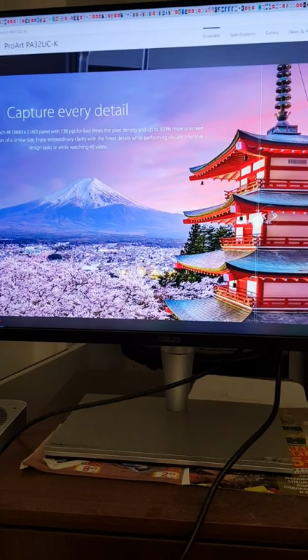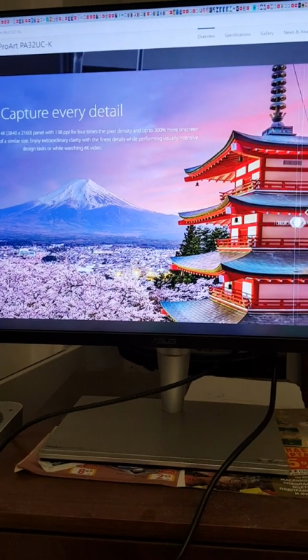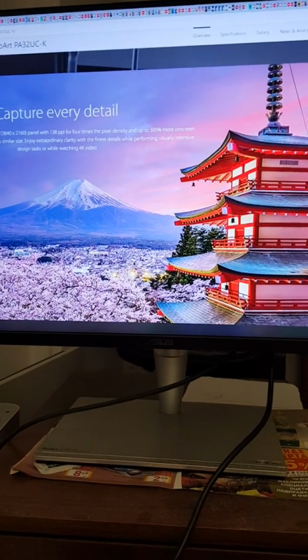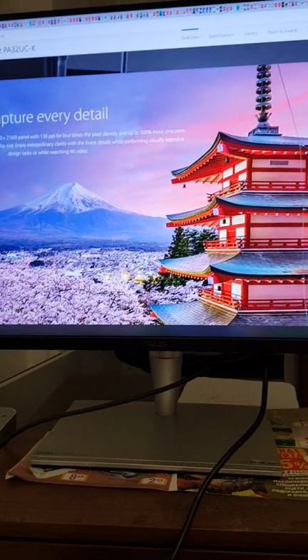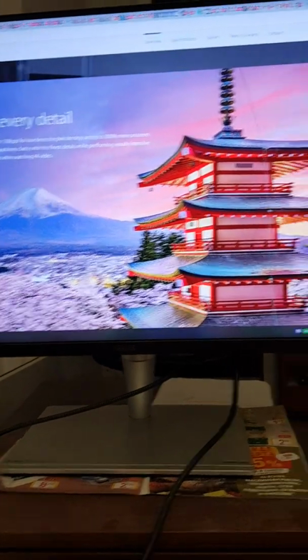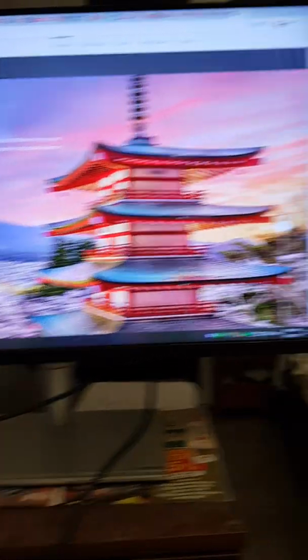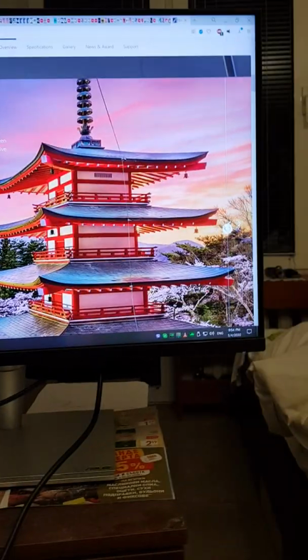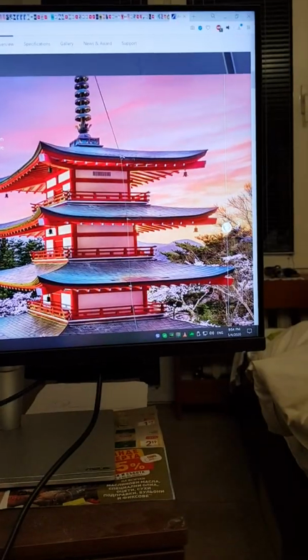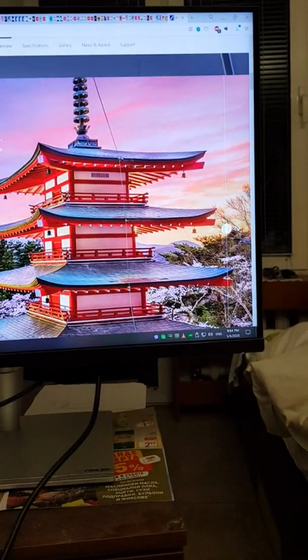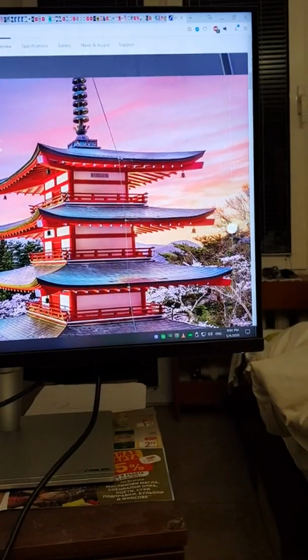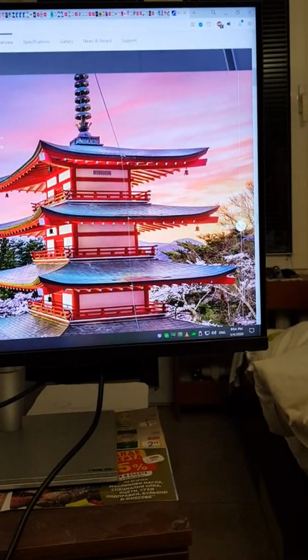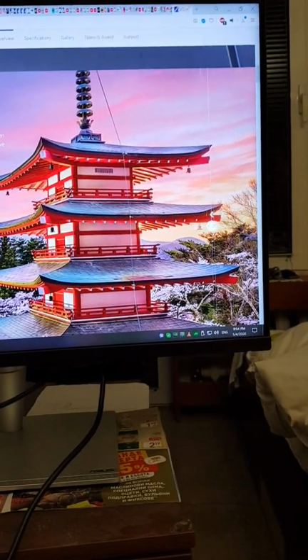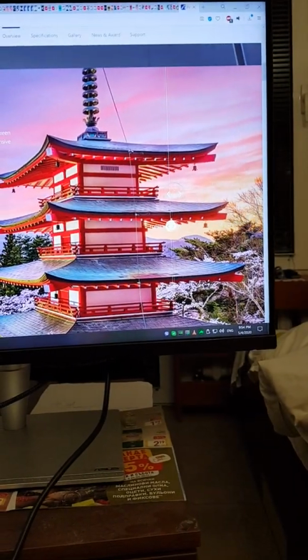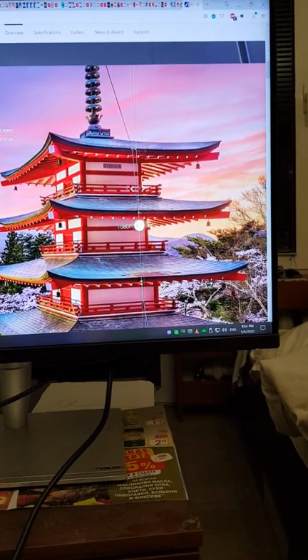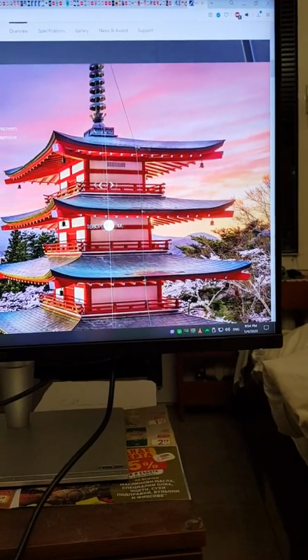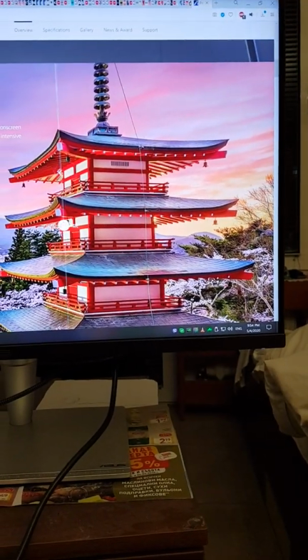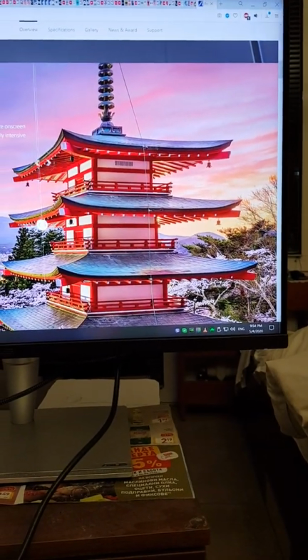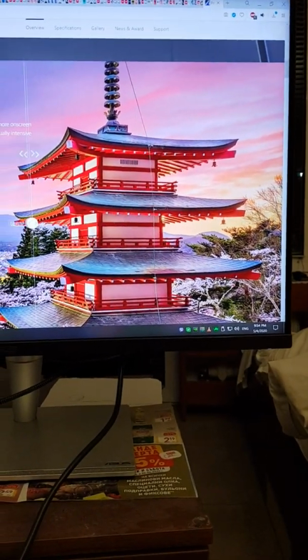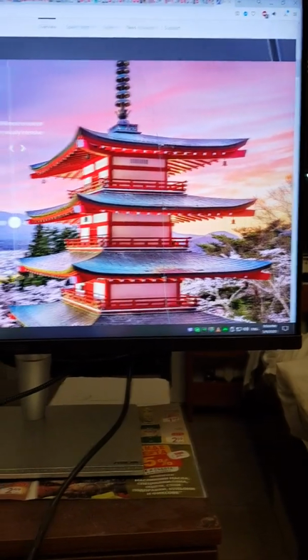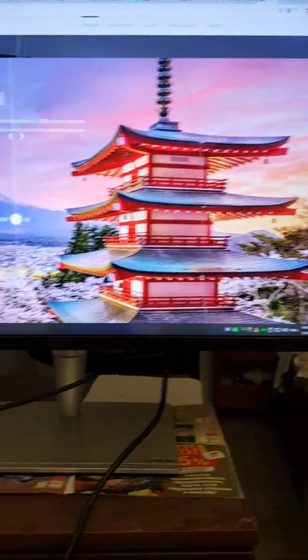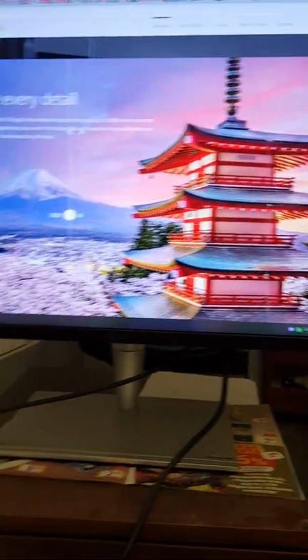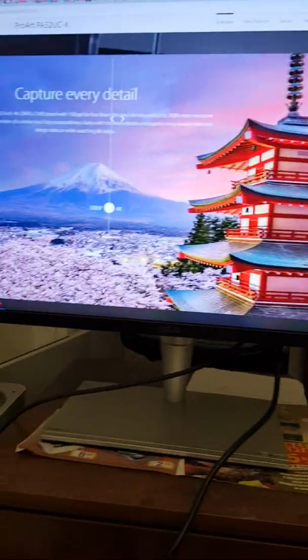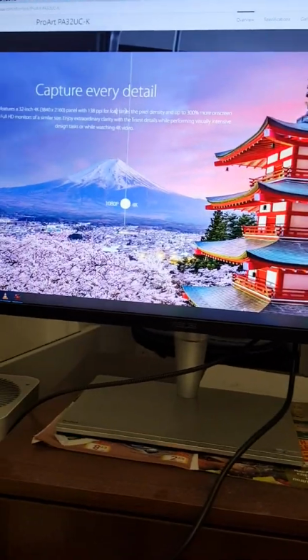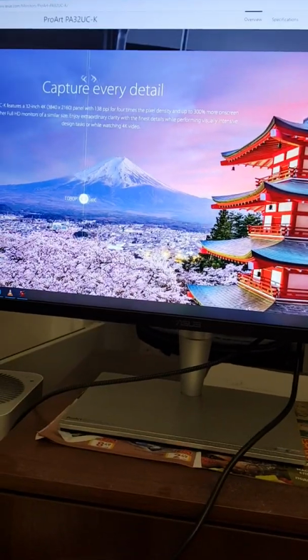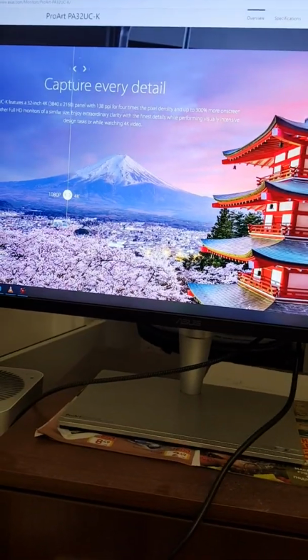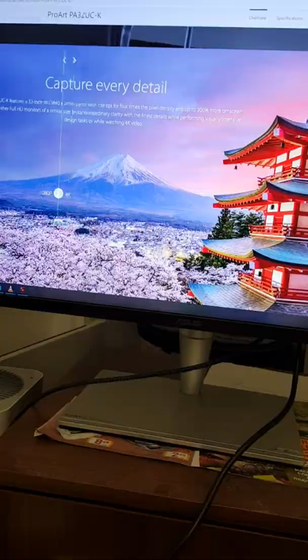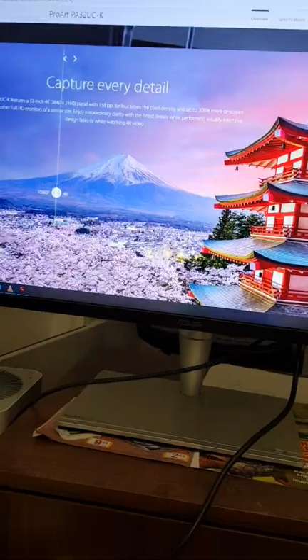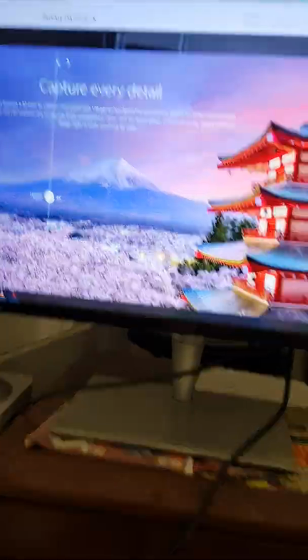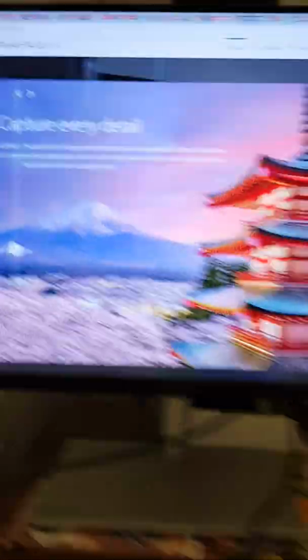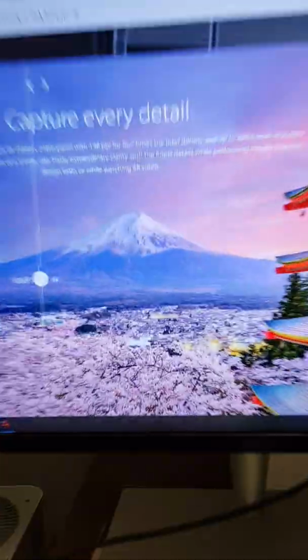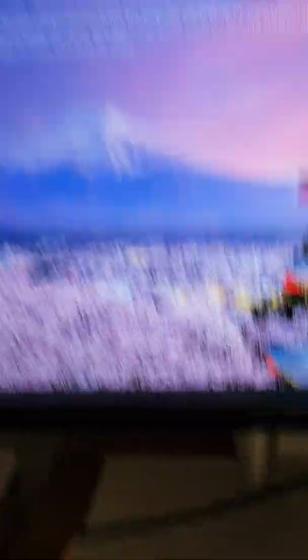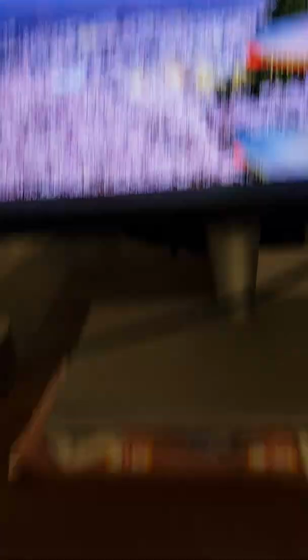Here is a comparison between Full HD and 4K — there are a lot more details visible in 4K.